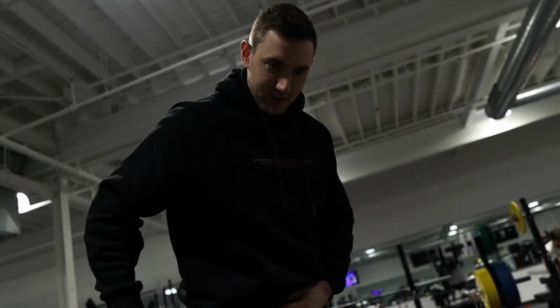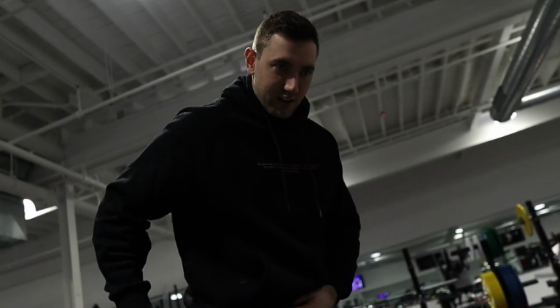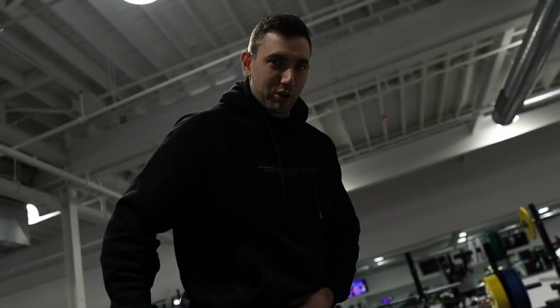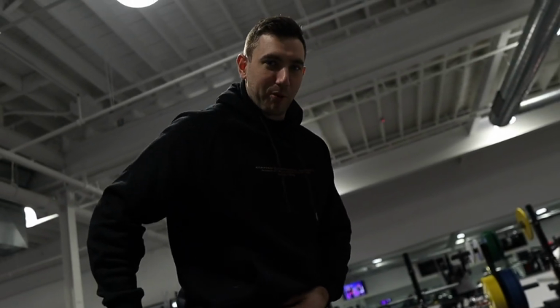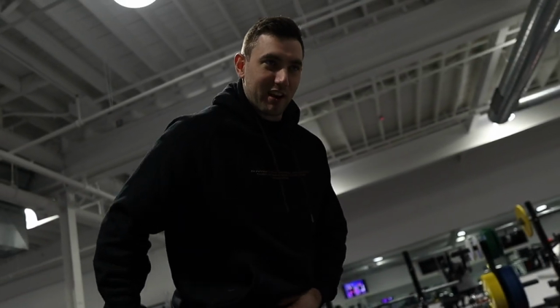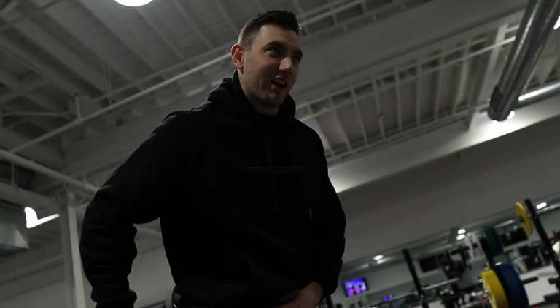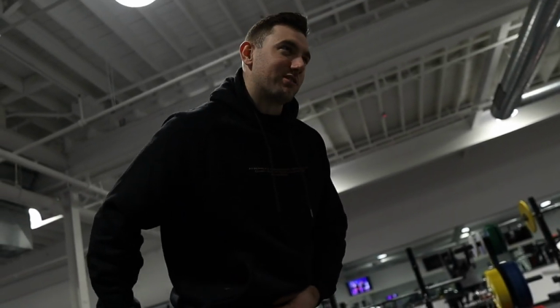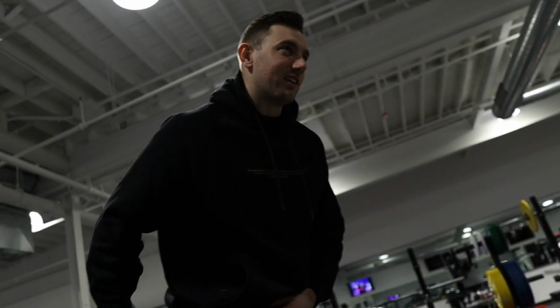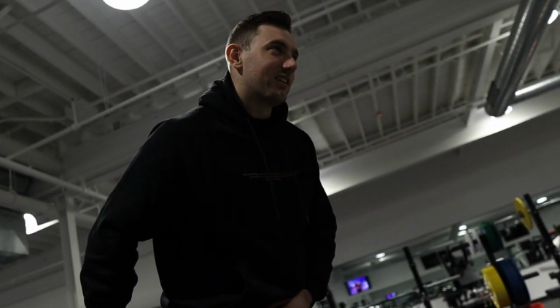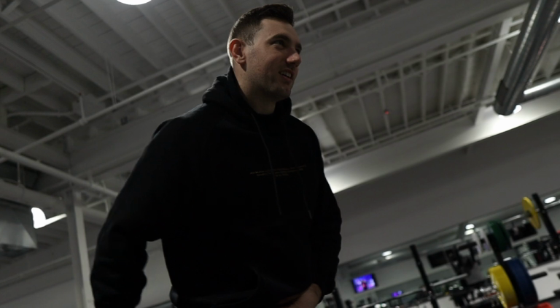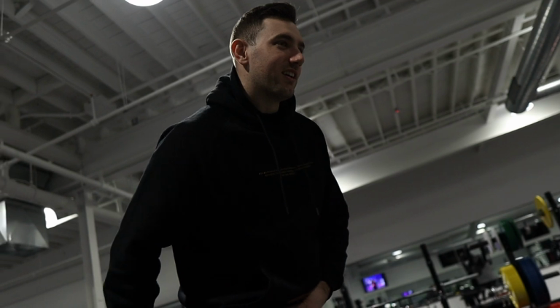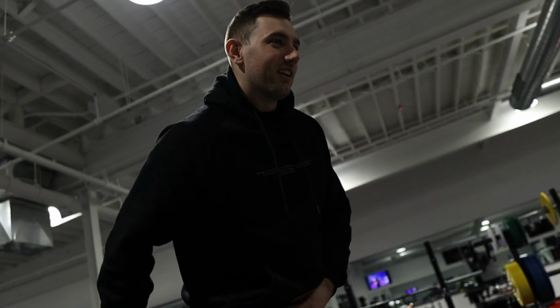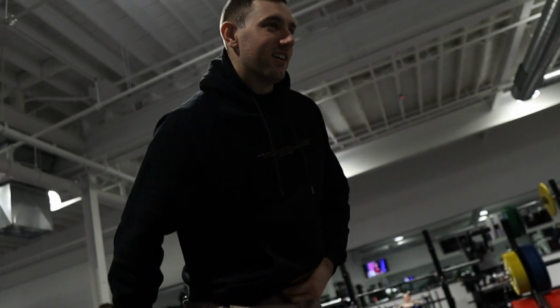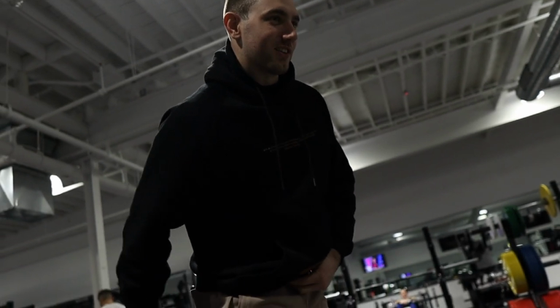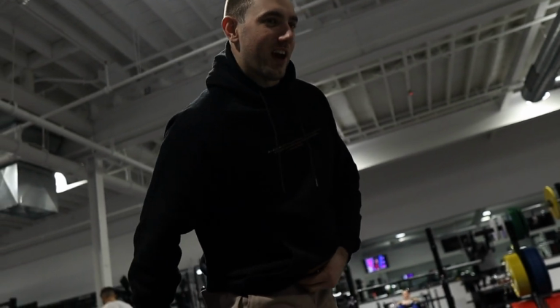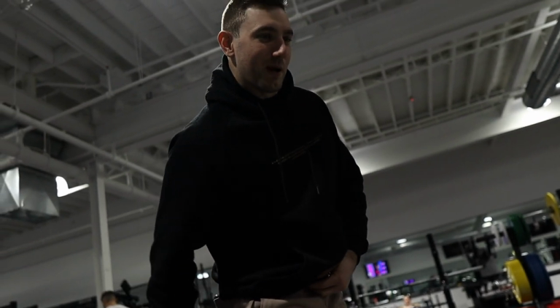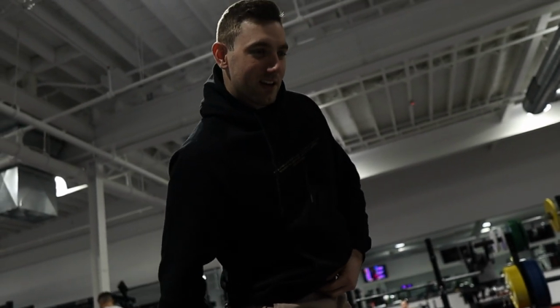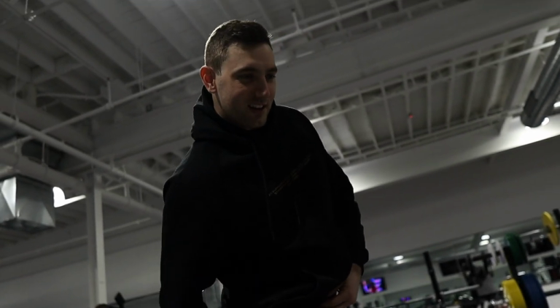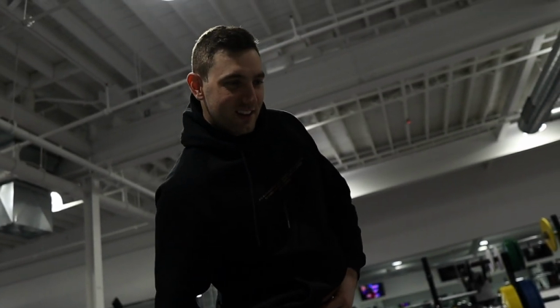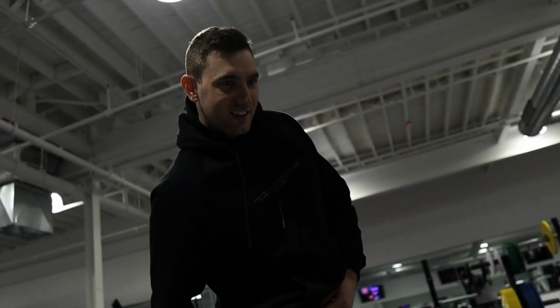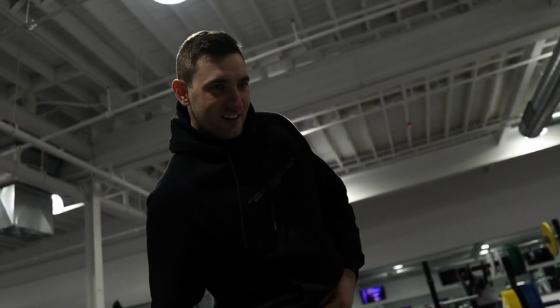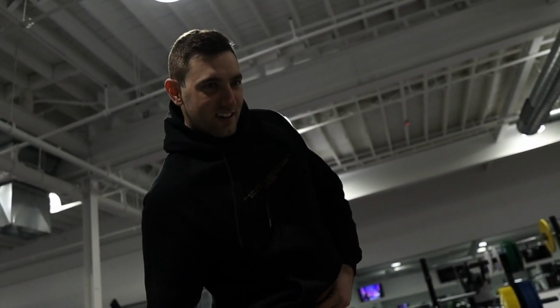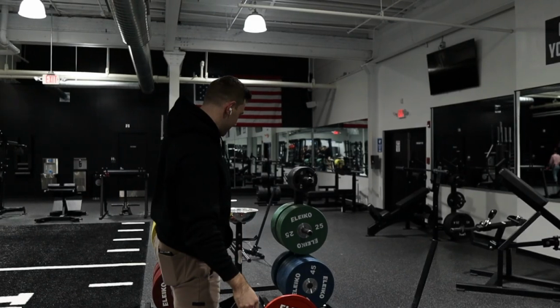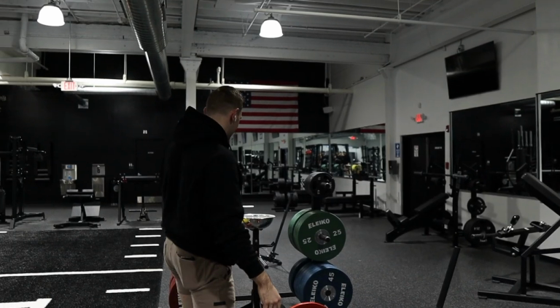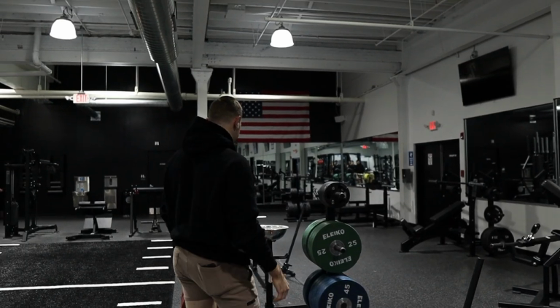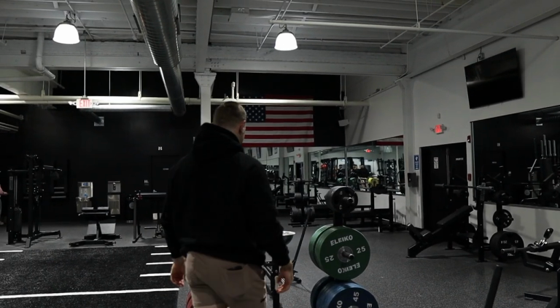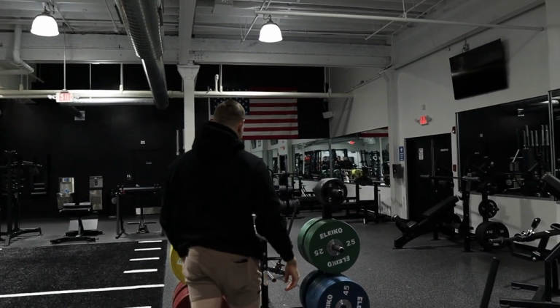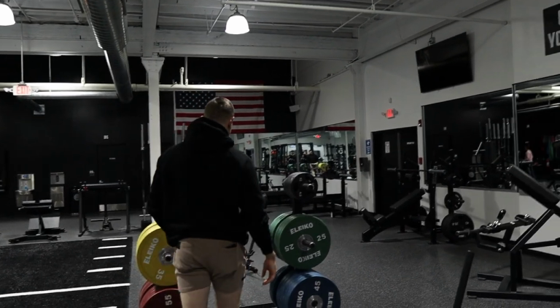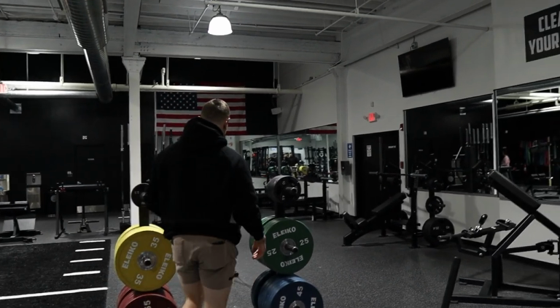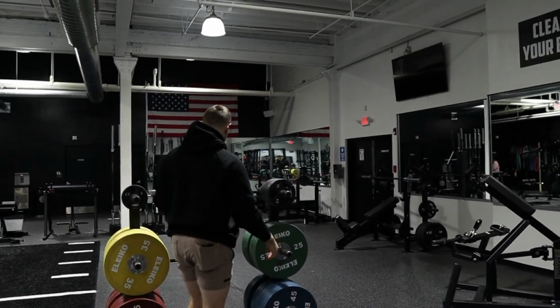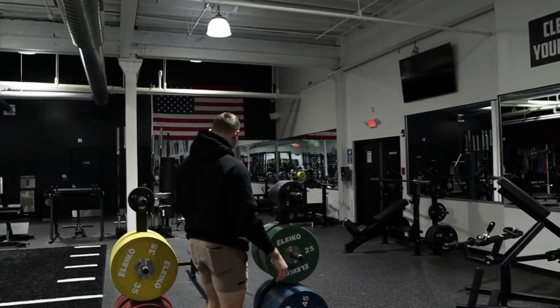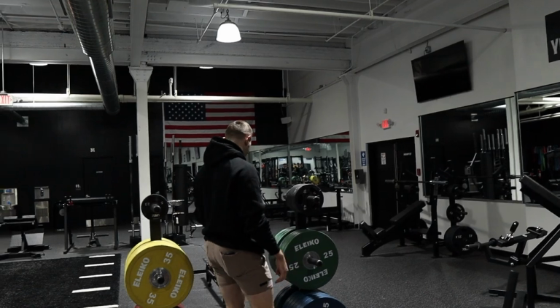Might try to pull six today, we'll see. Pulling sumo or conventional? Conventional, maybe conventional. Warming up before for the 135 rep.